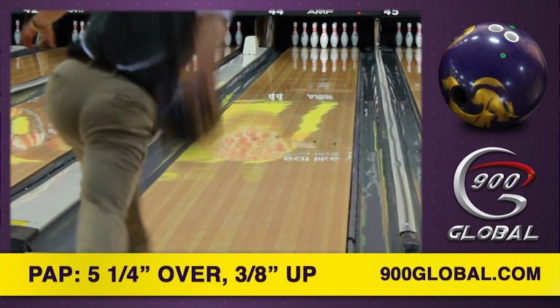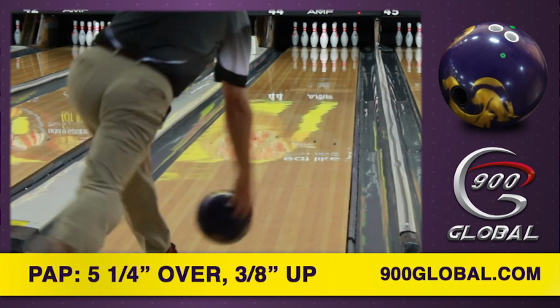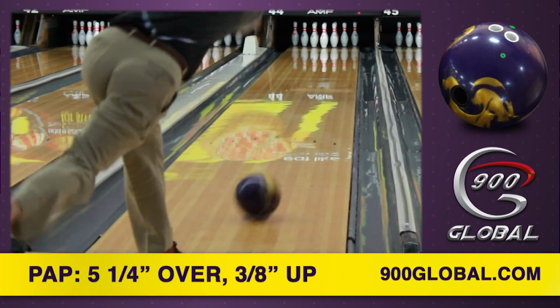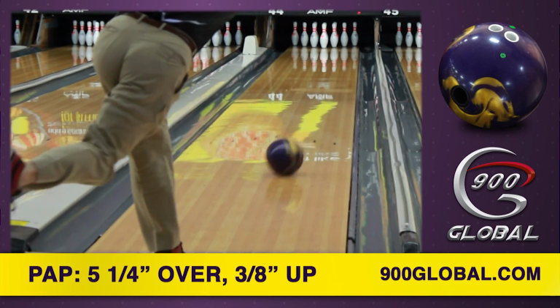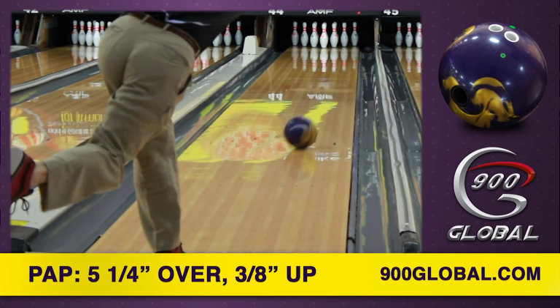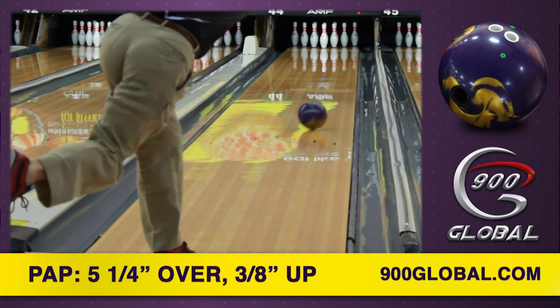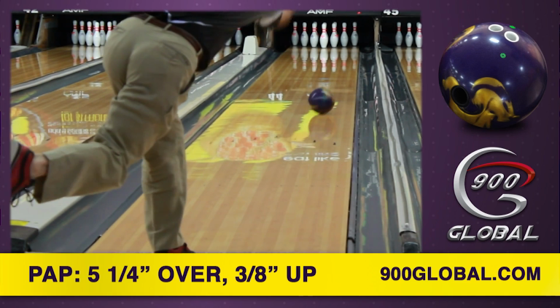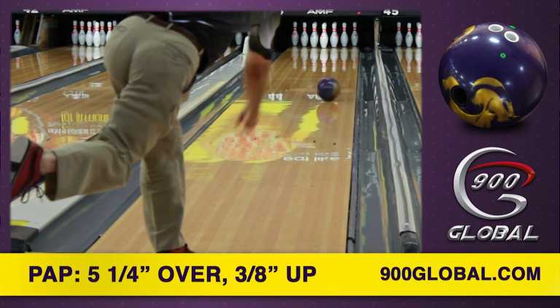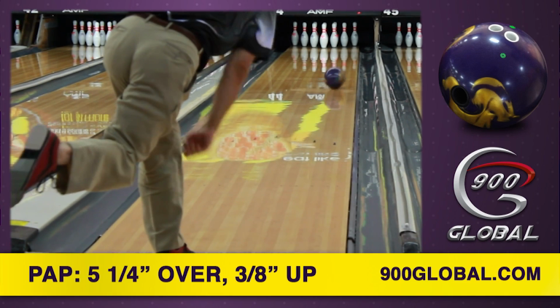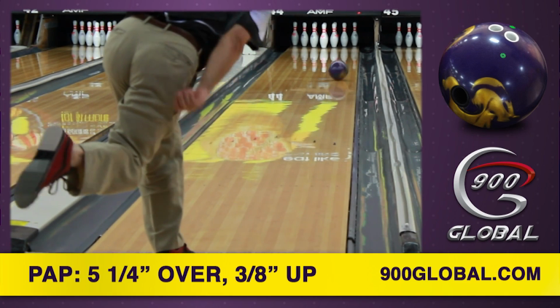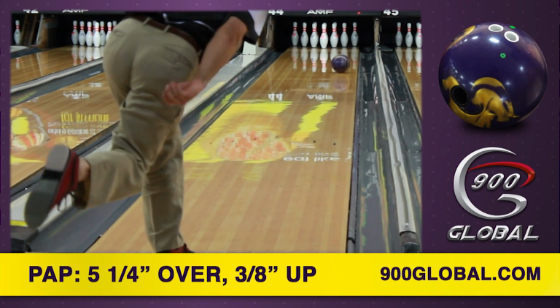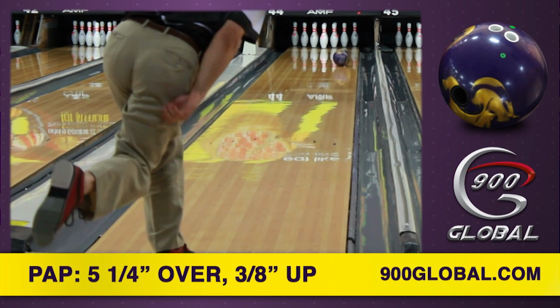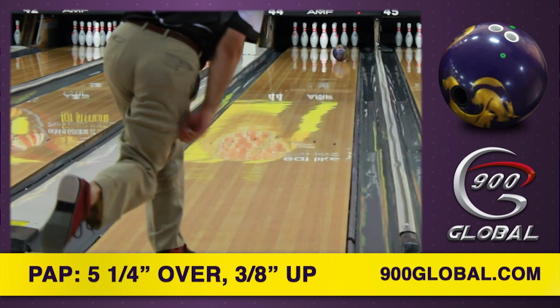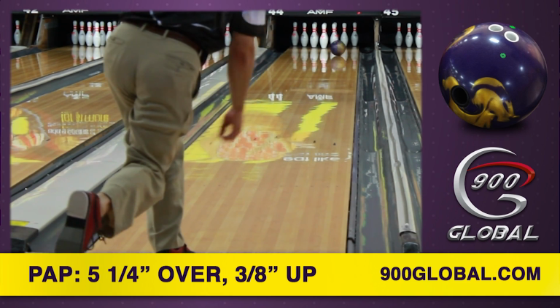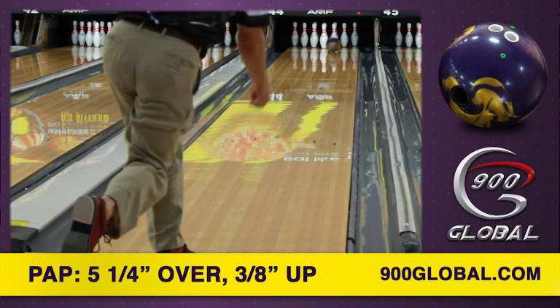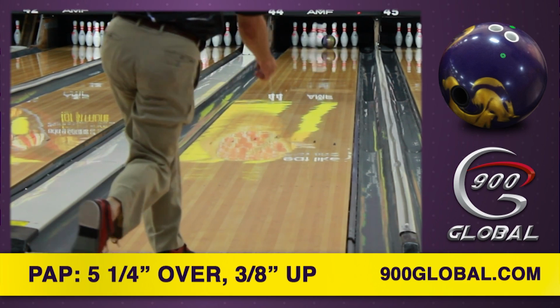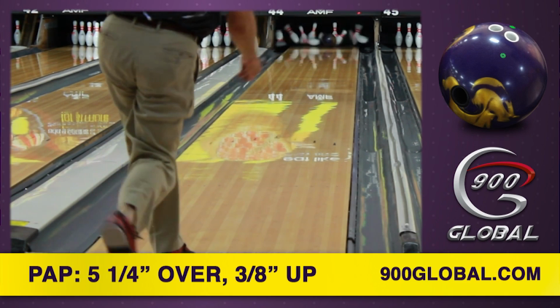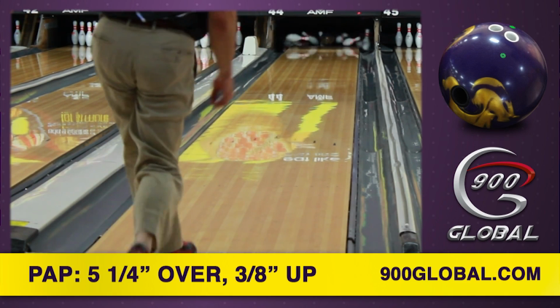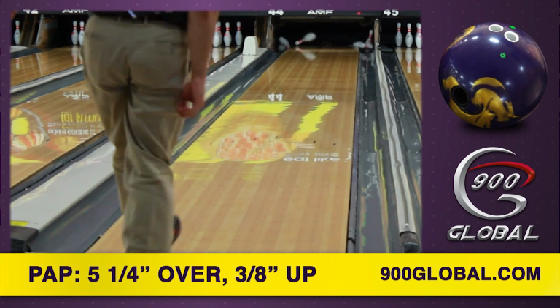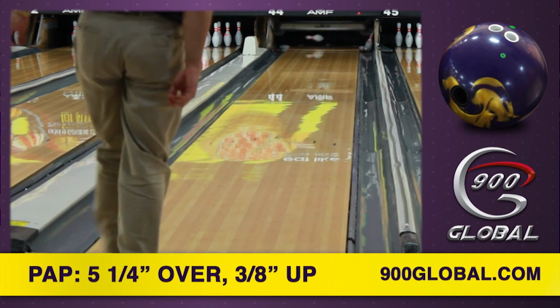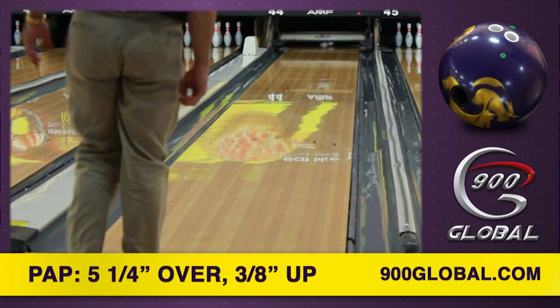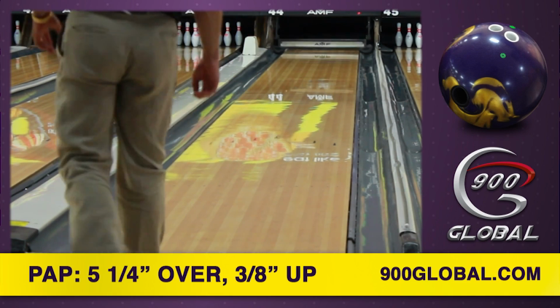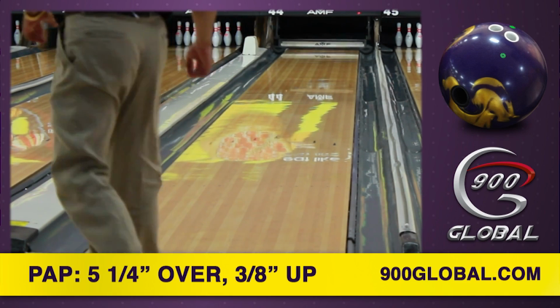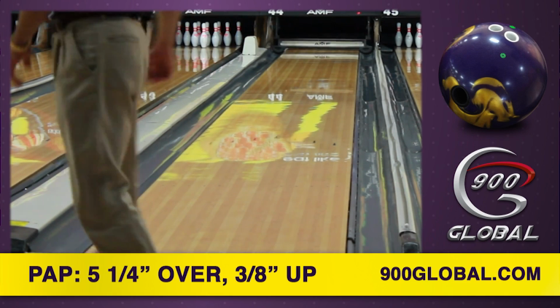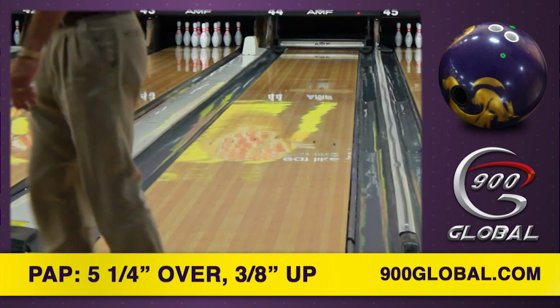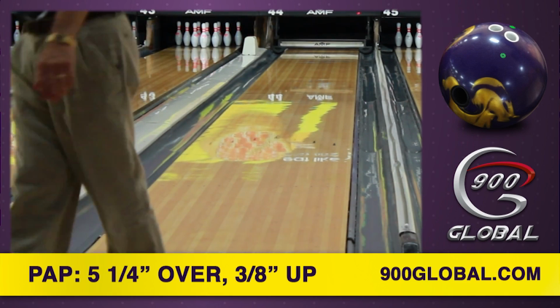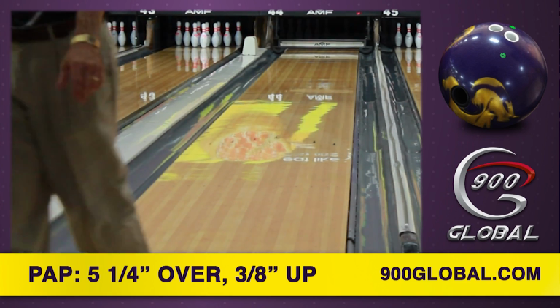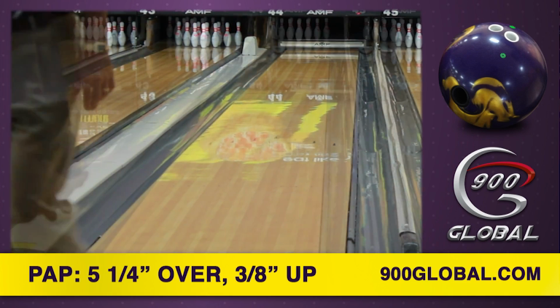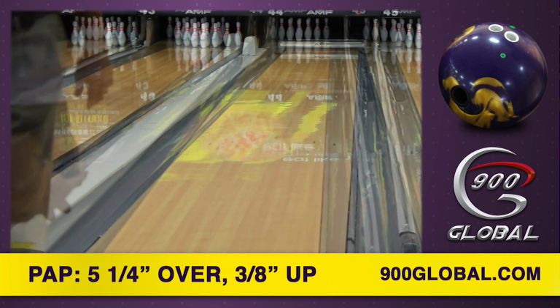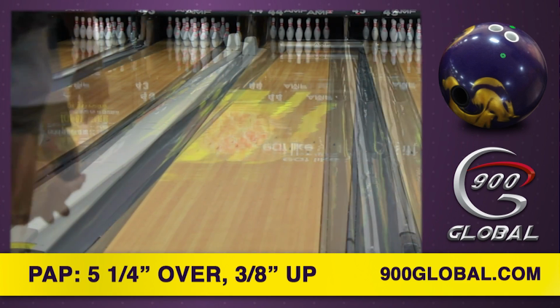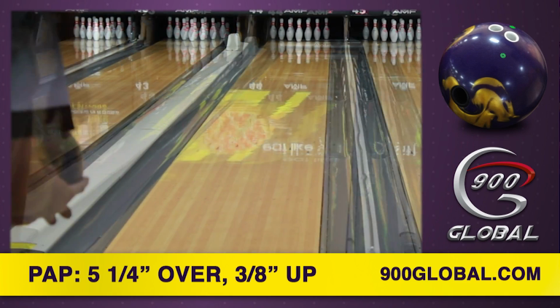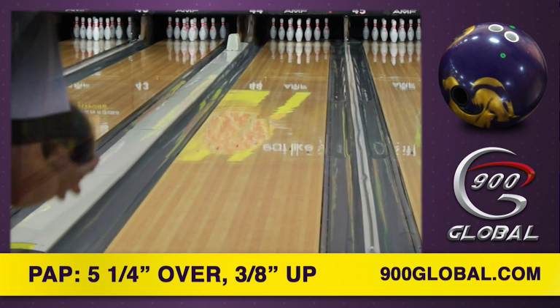Greg is able to play closer to the track with his Grip It, providing plenty of area to the left and right.